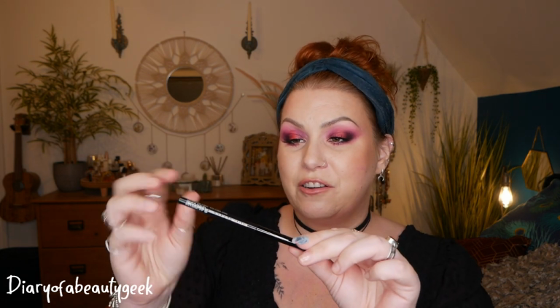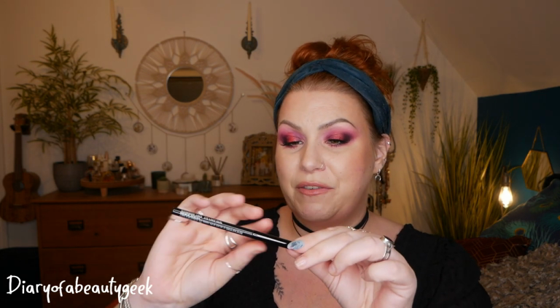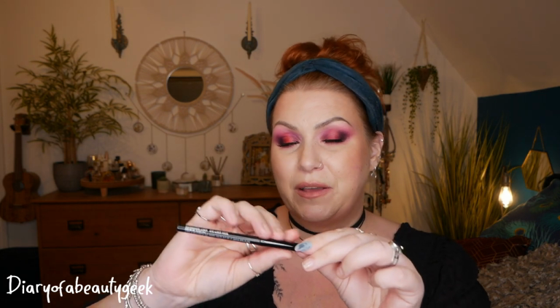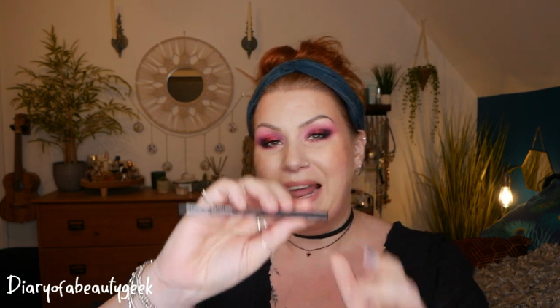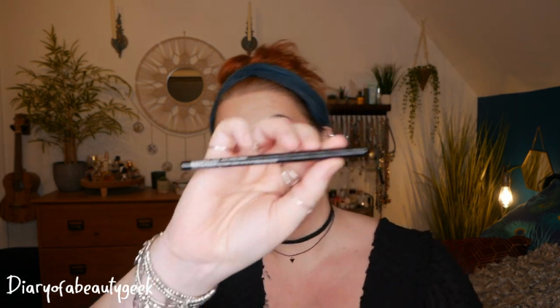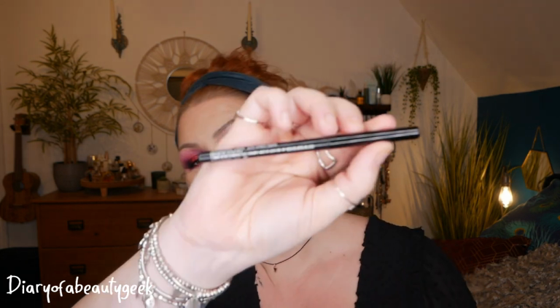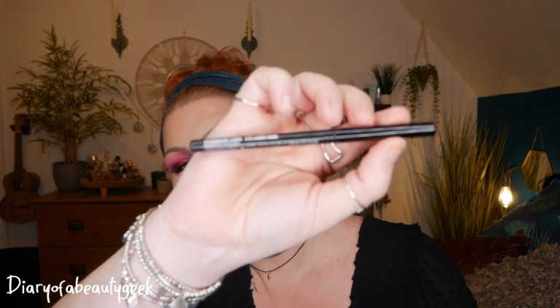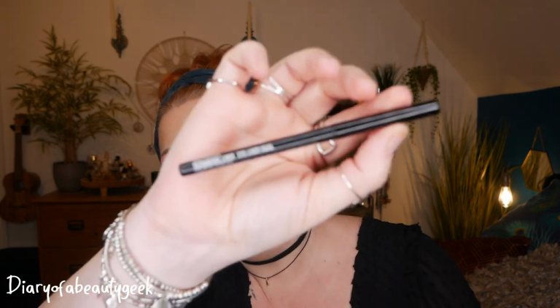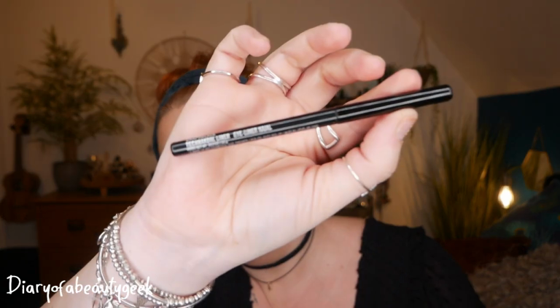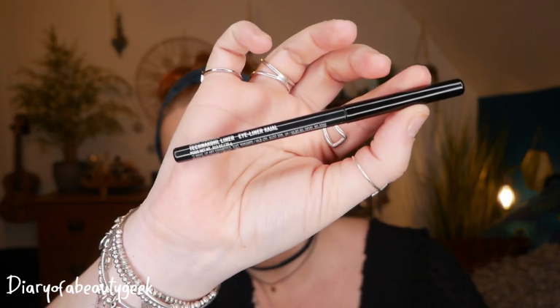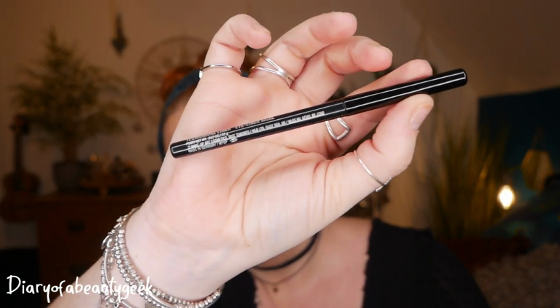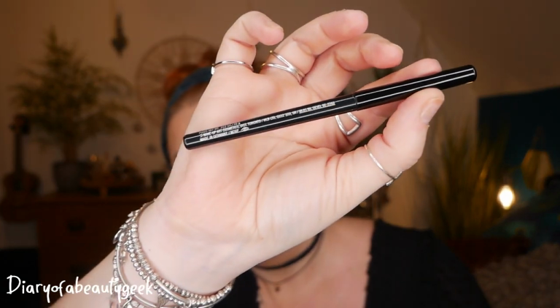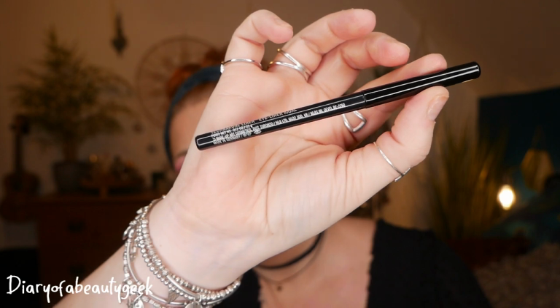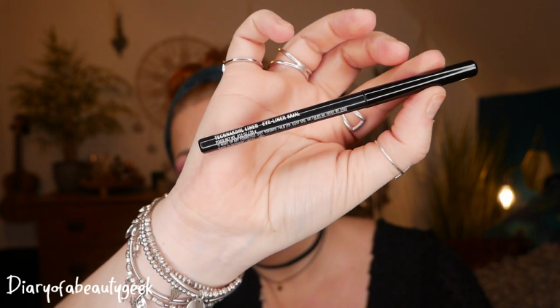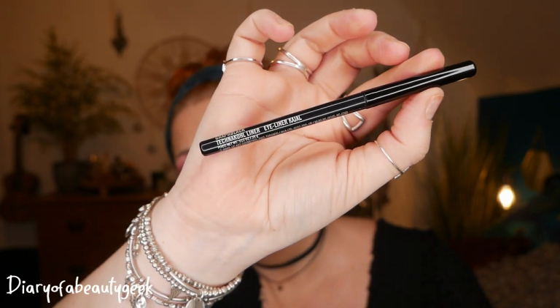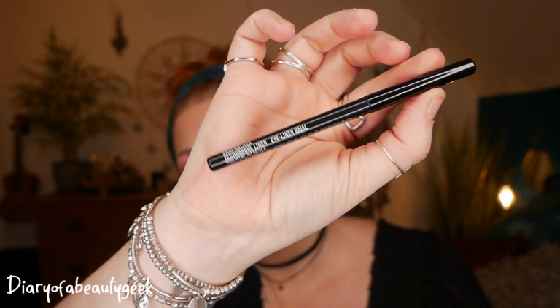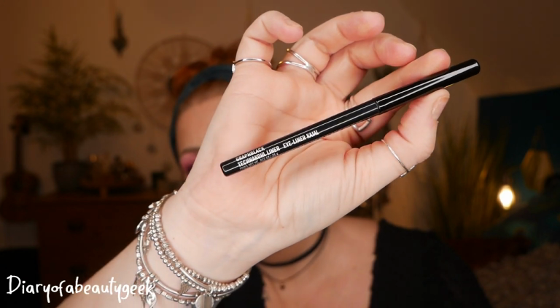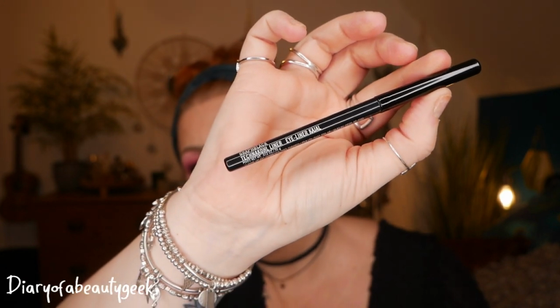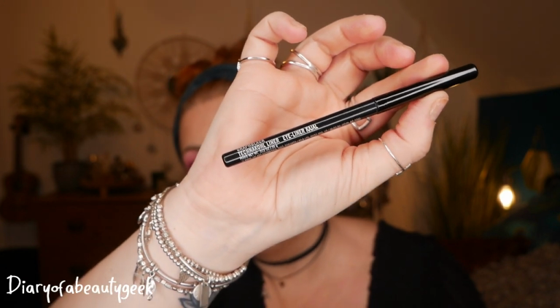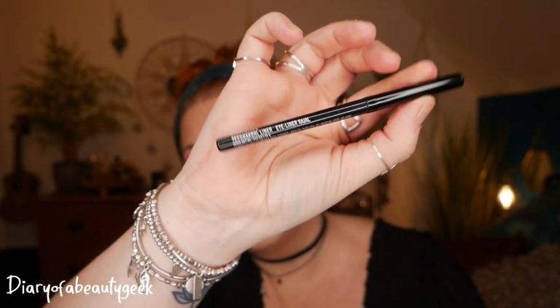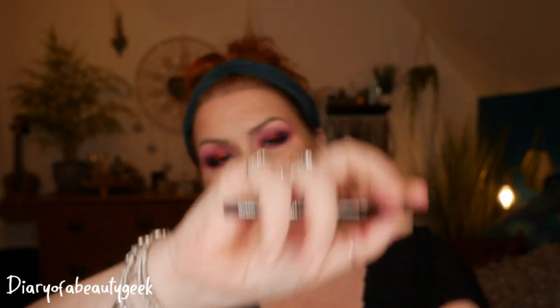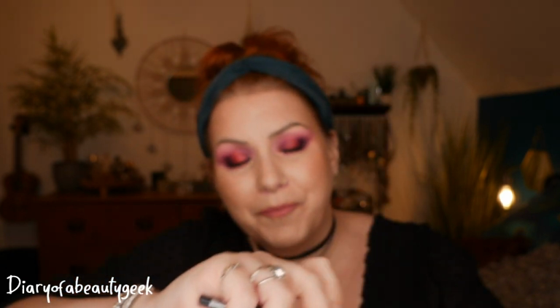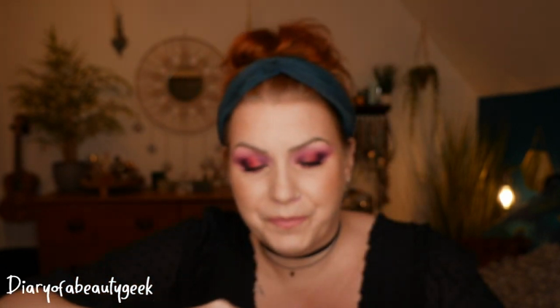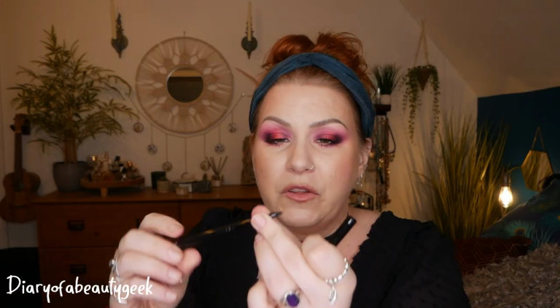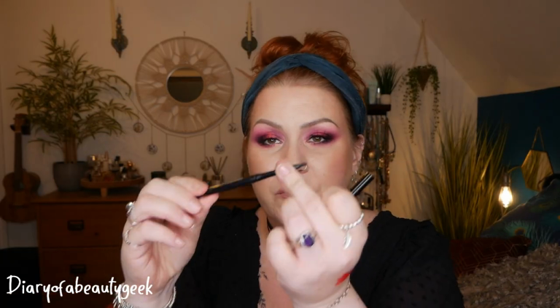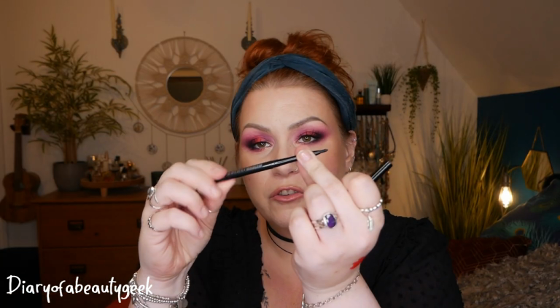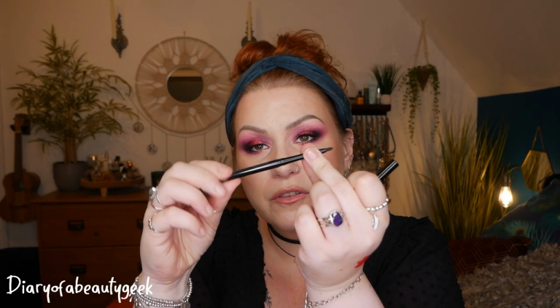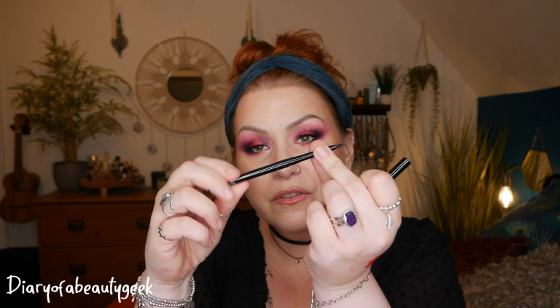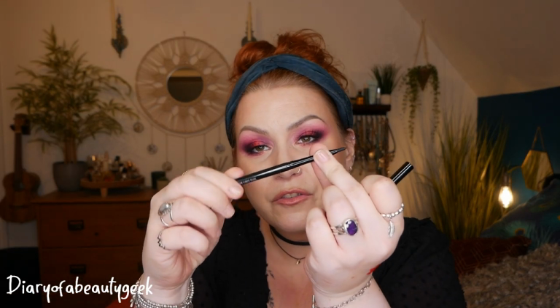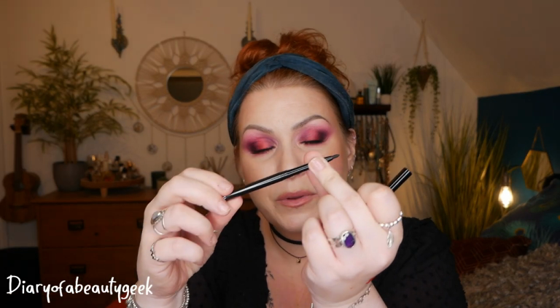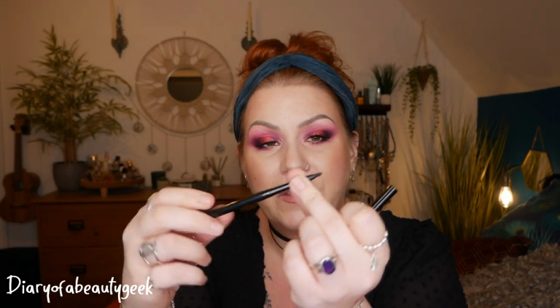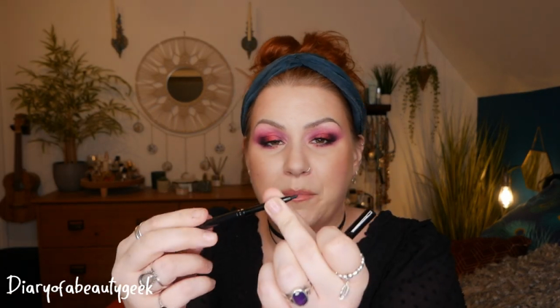In both sets we also get a Technico Liner in Graphic Black — it's an eyeliner that you can twist up.